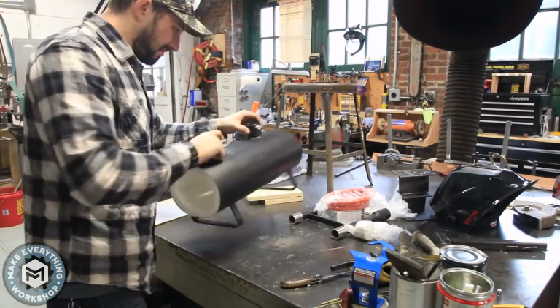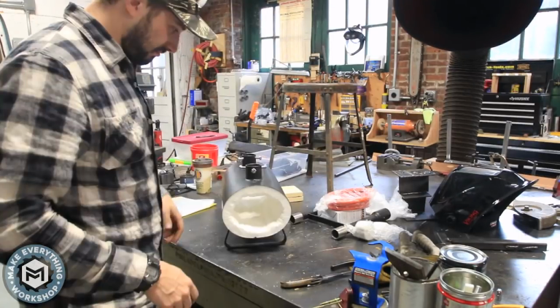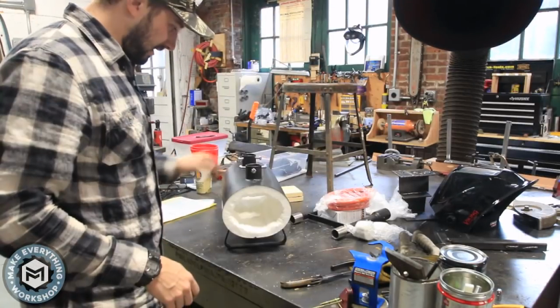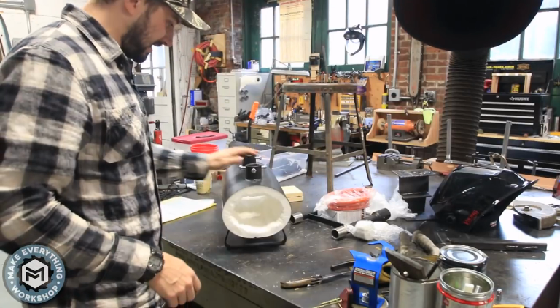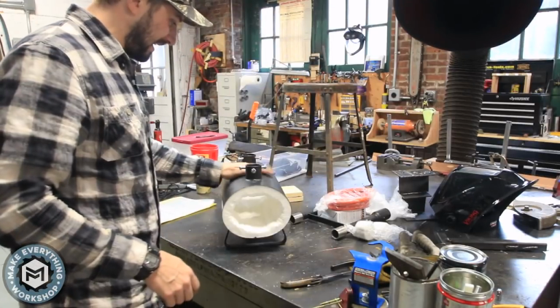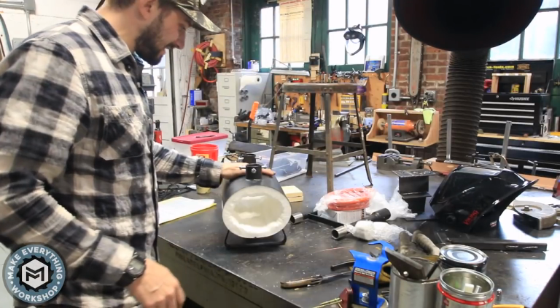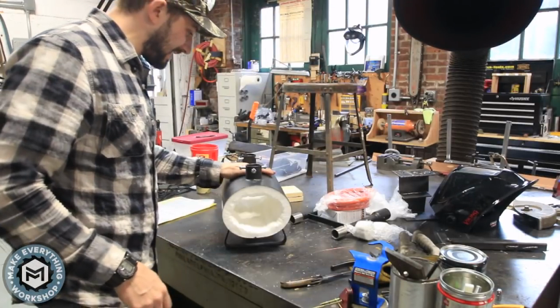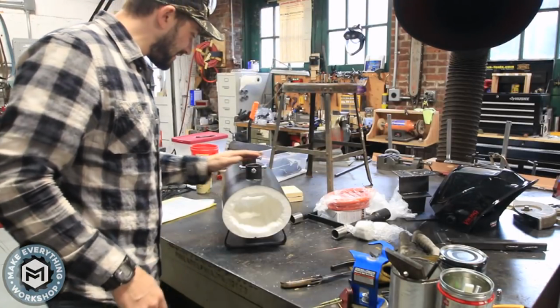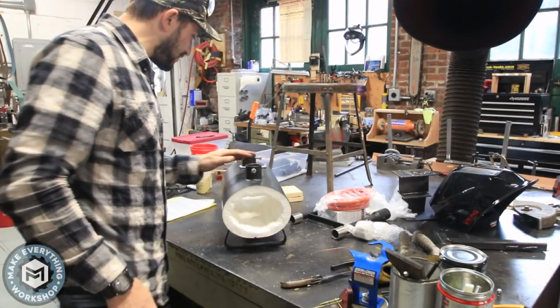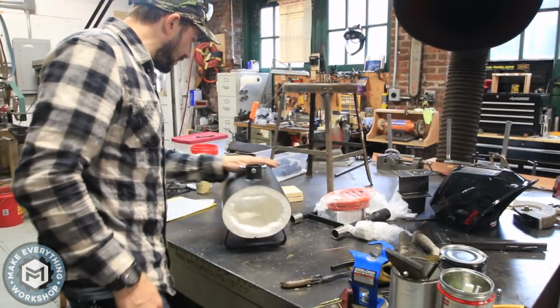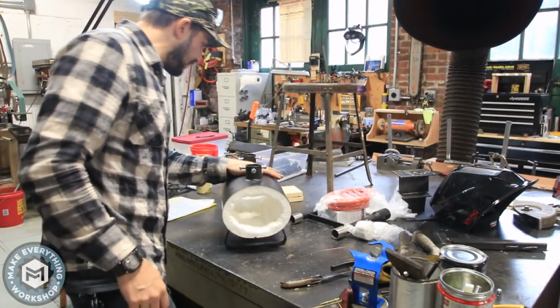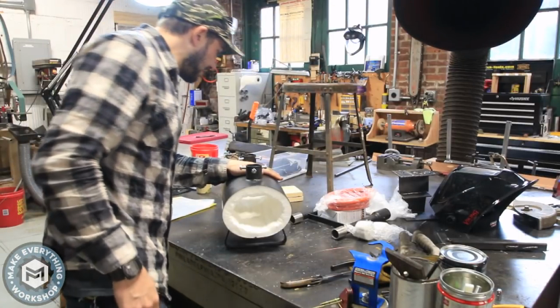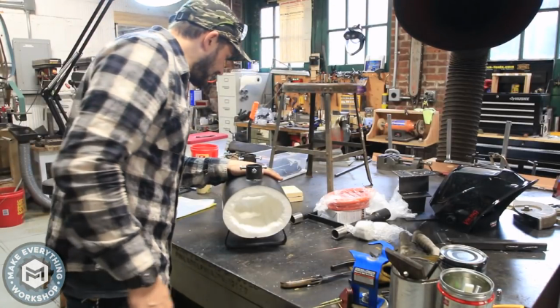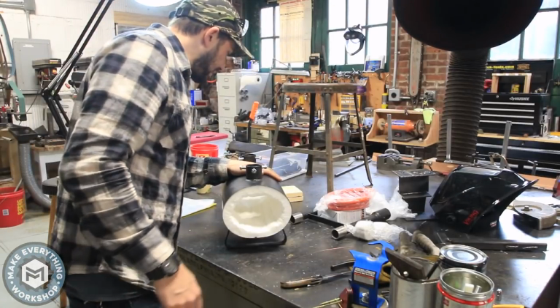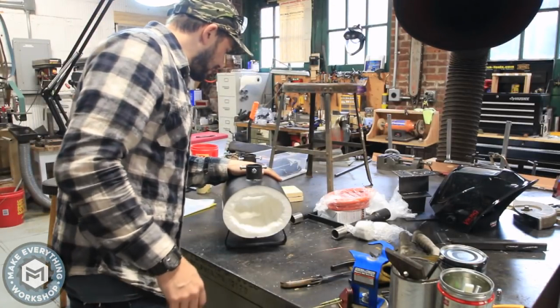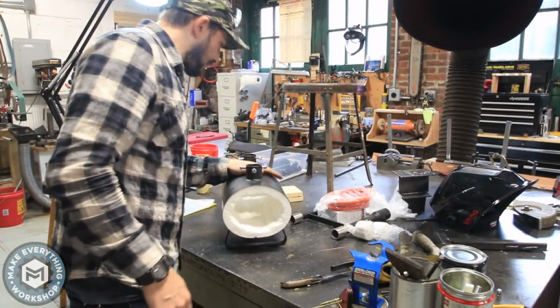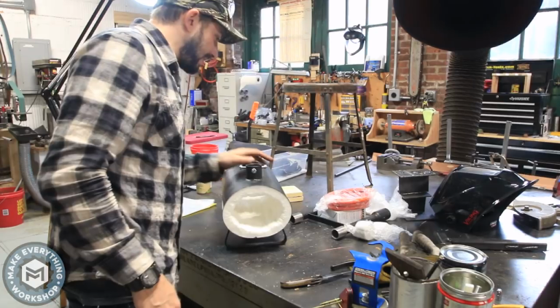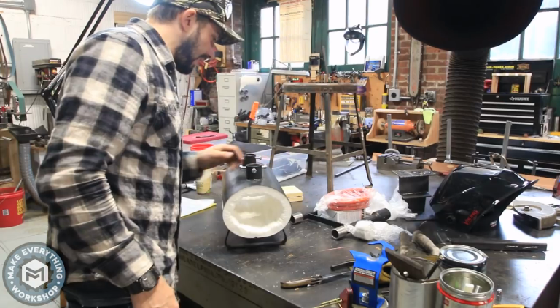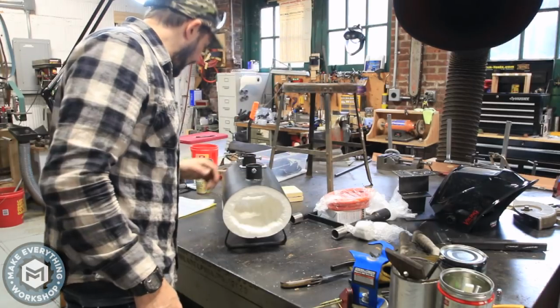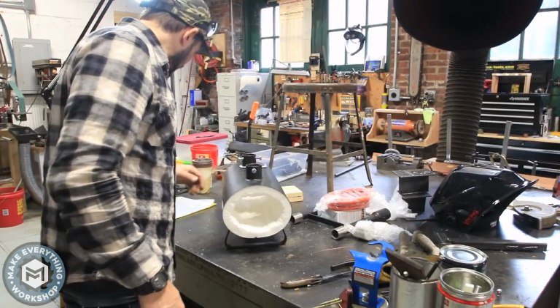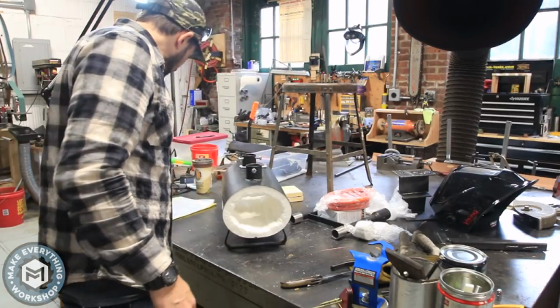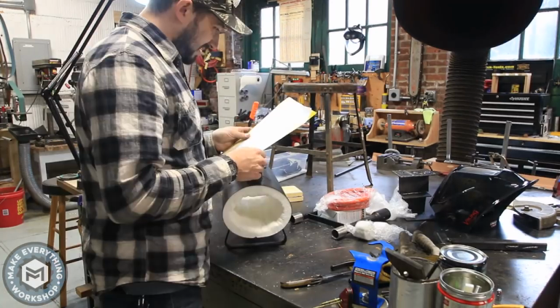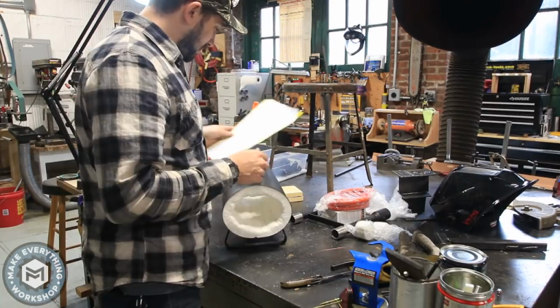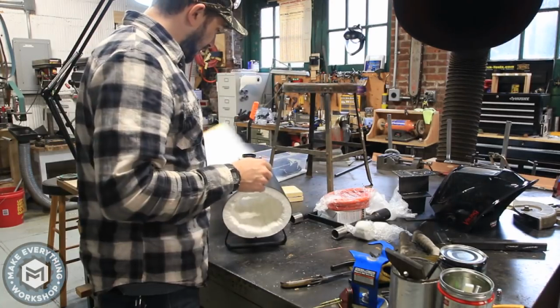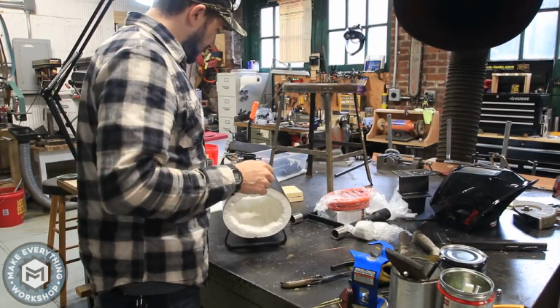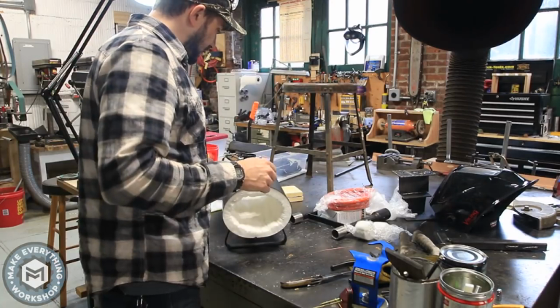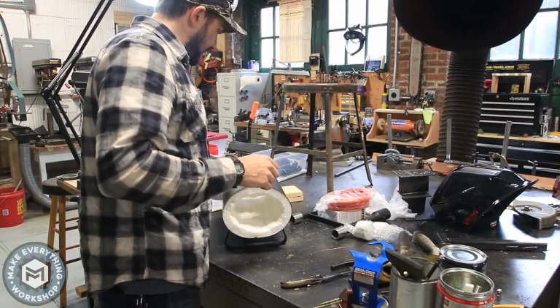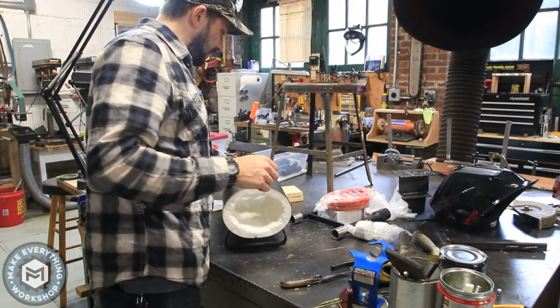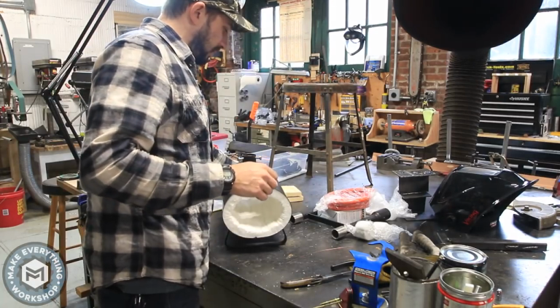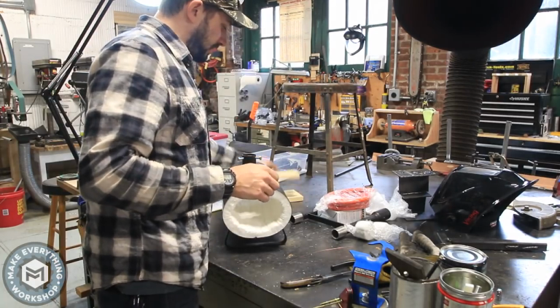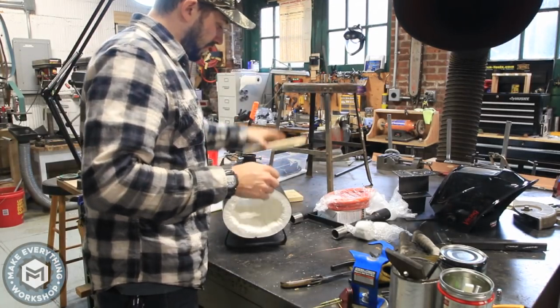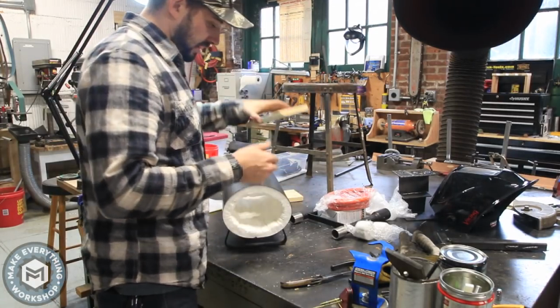This thing is going to get so freaking hot. The bricks go in the forge, okay.